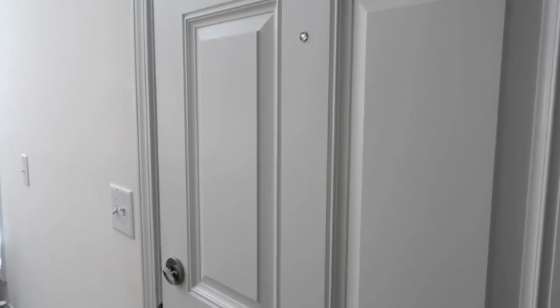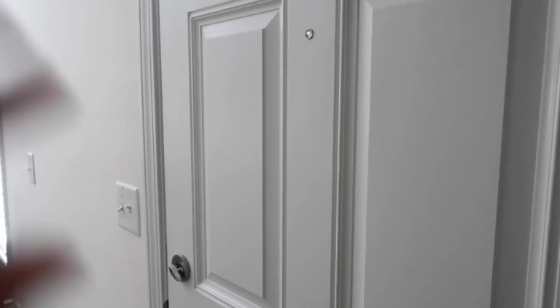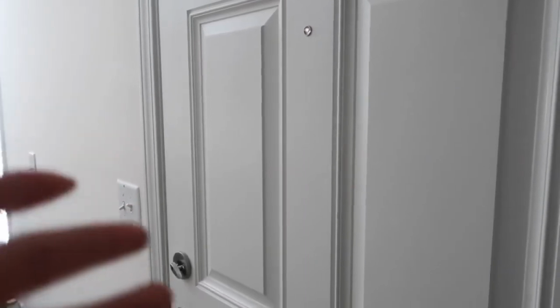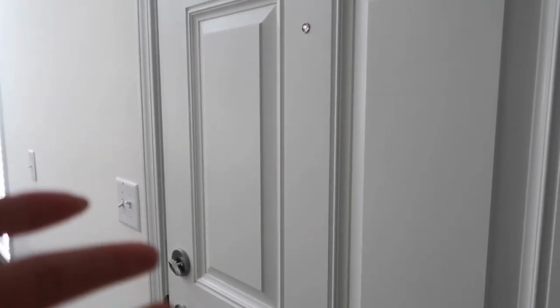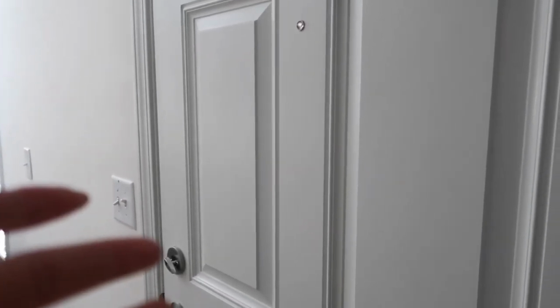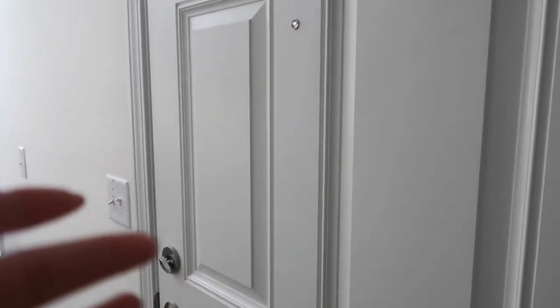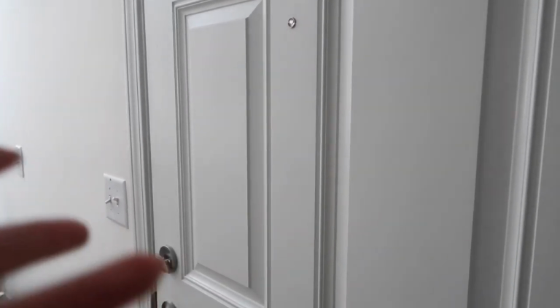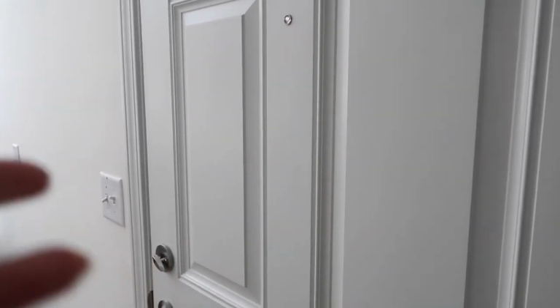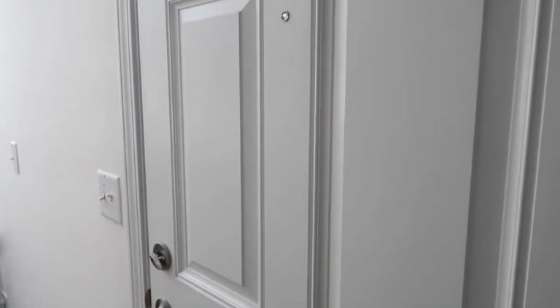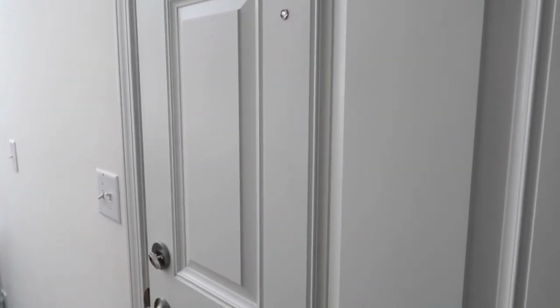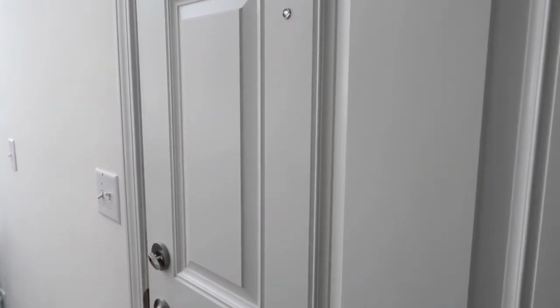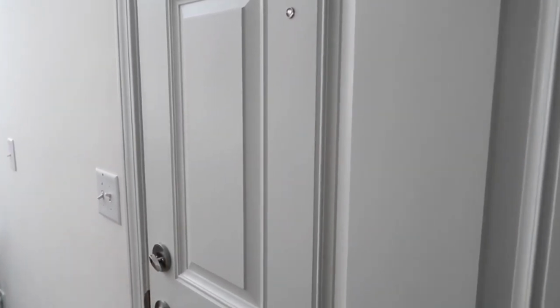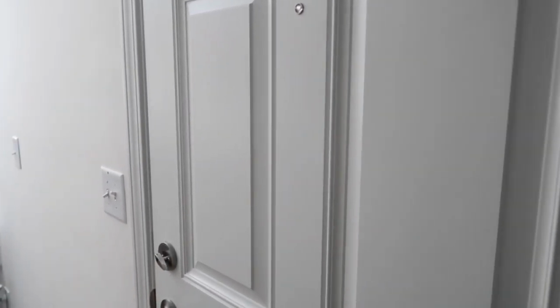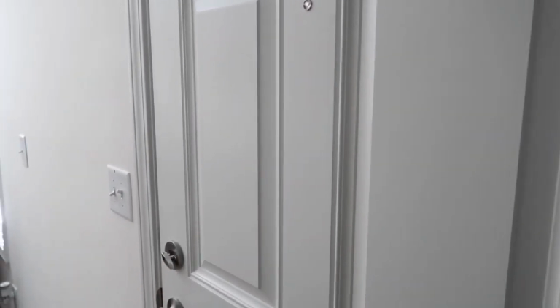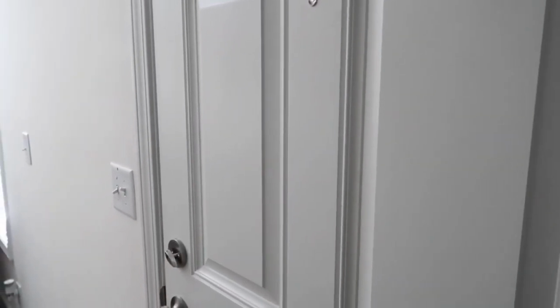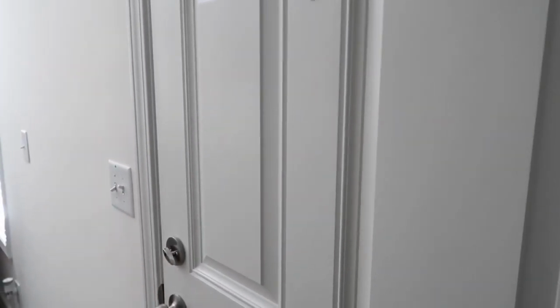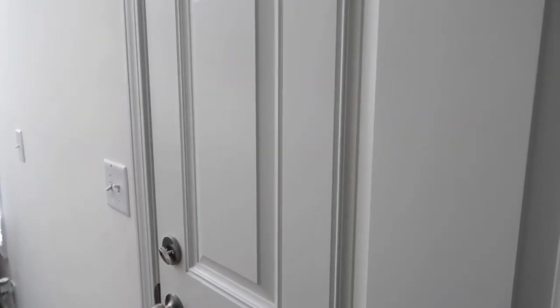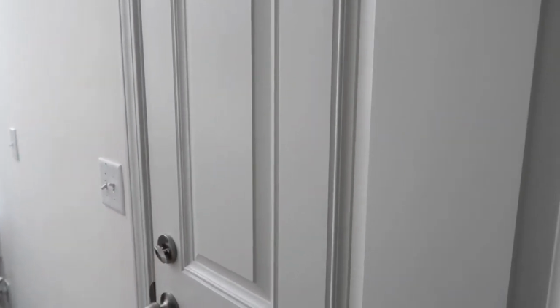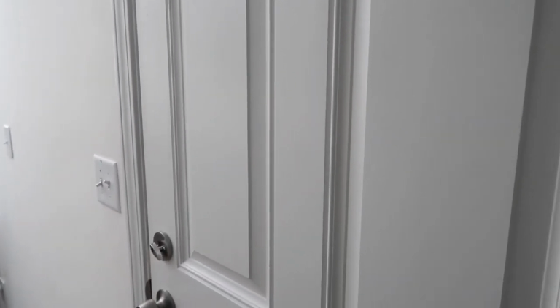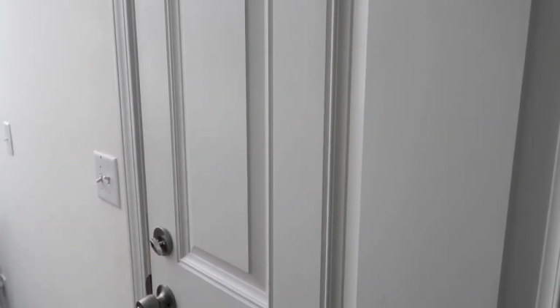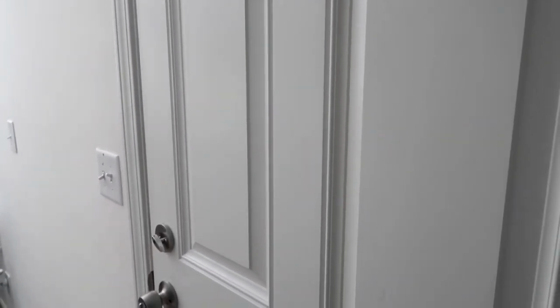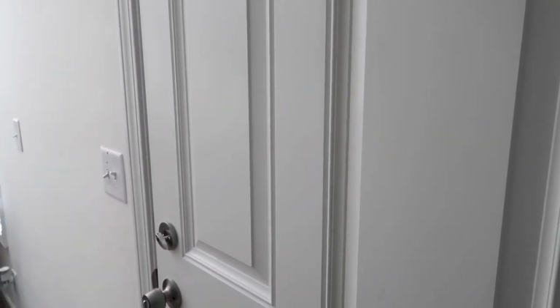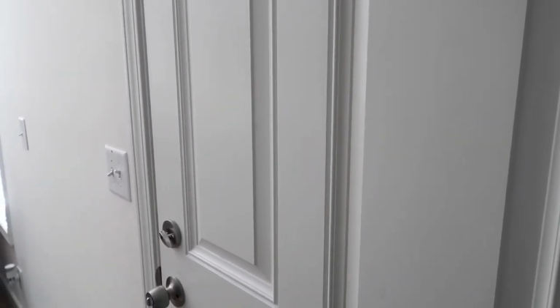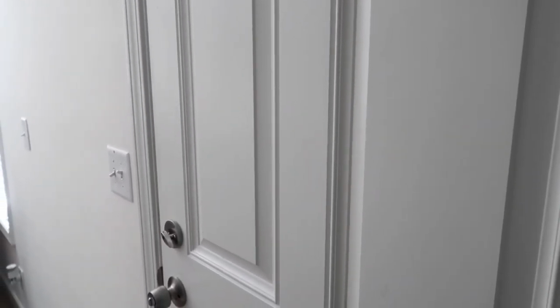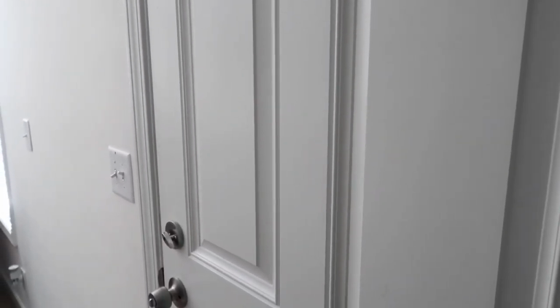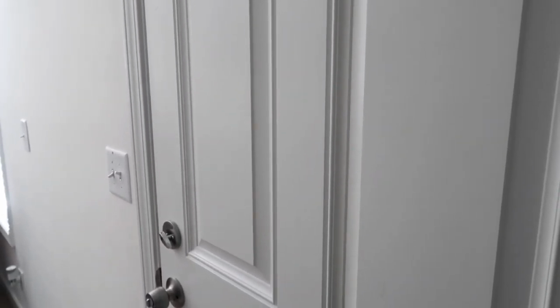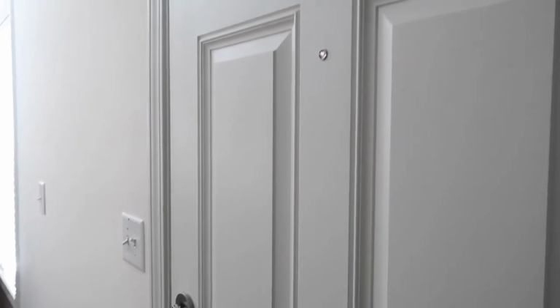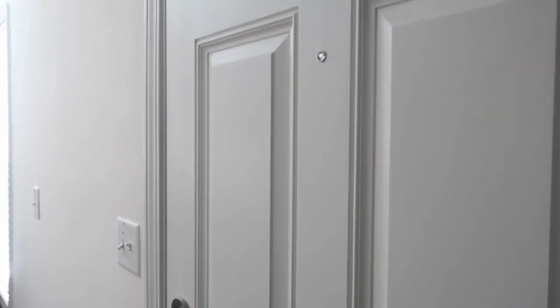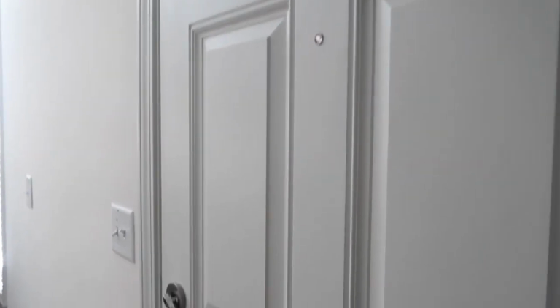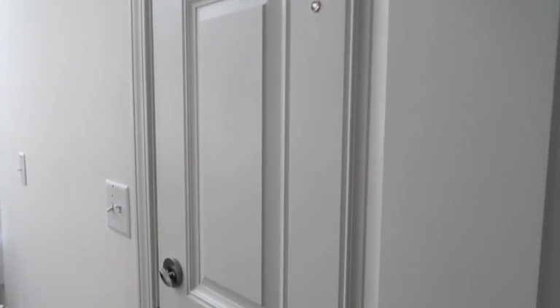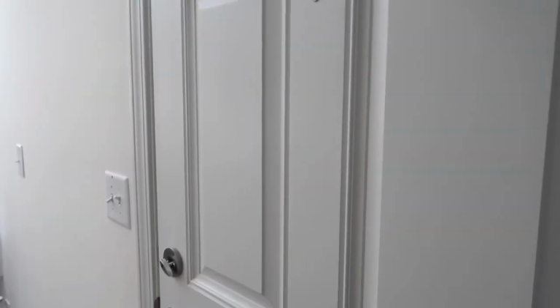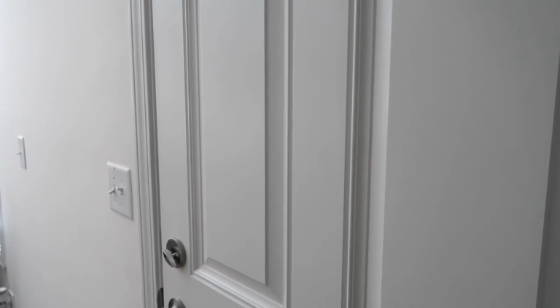This is the main door that we're using as of now.